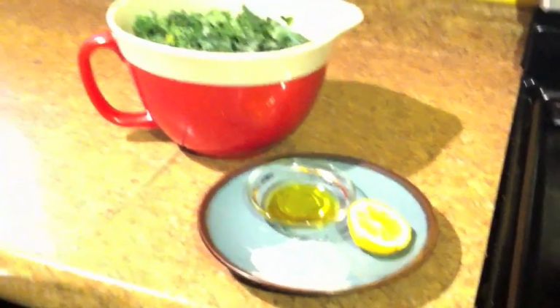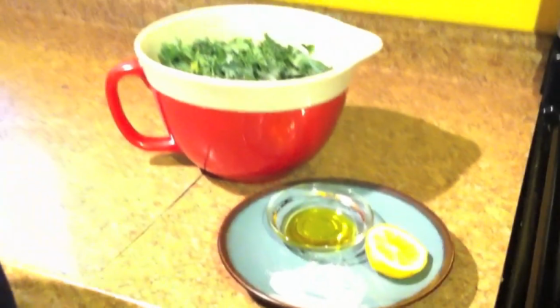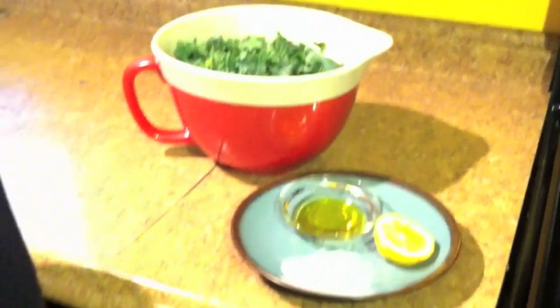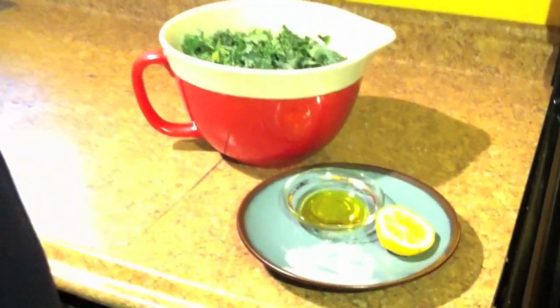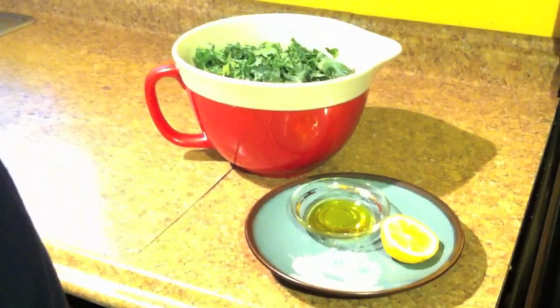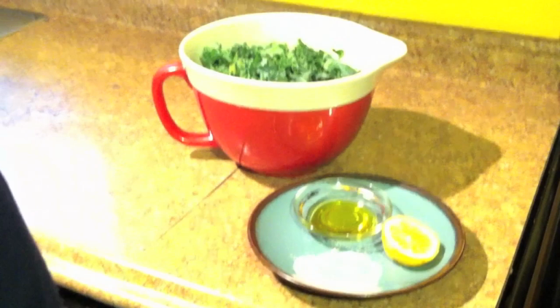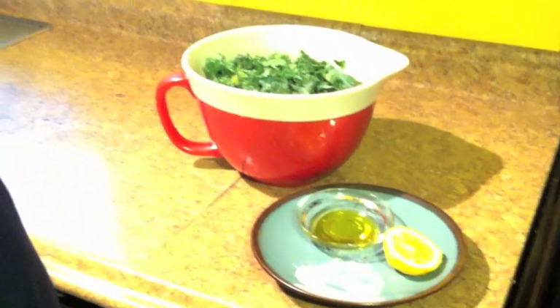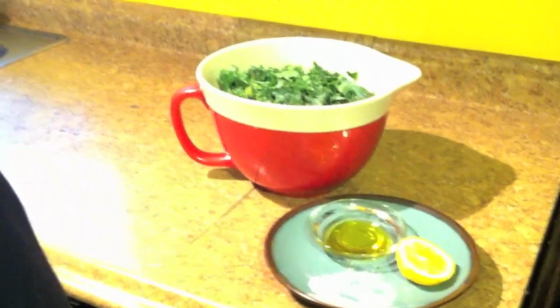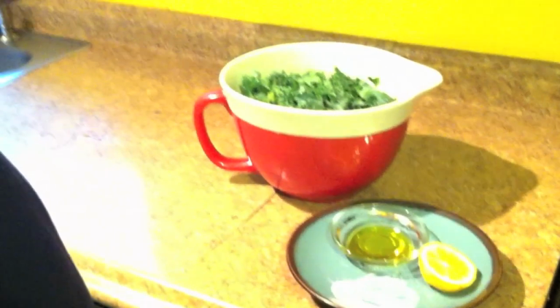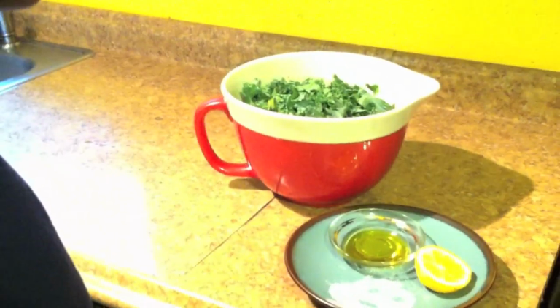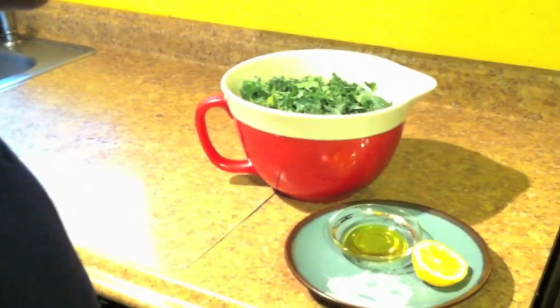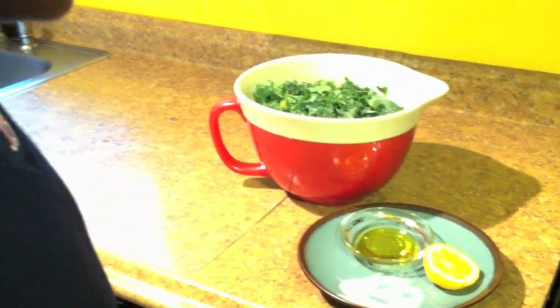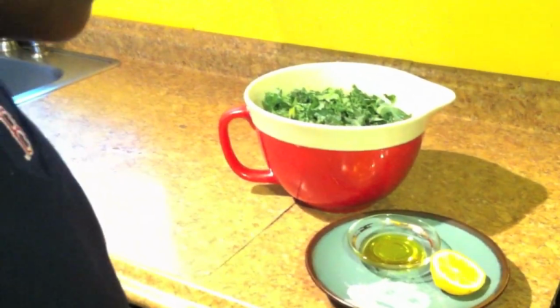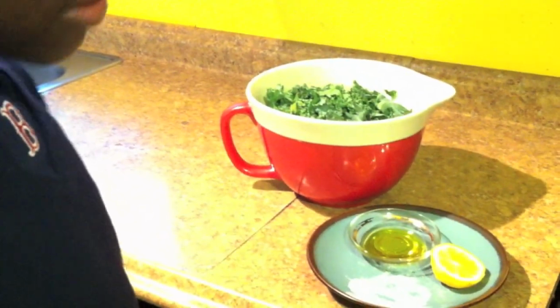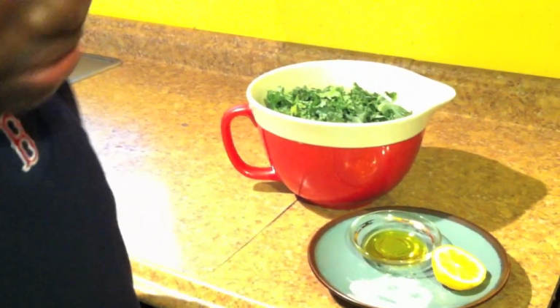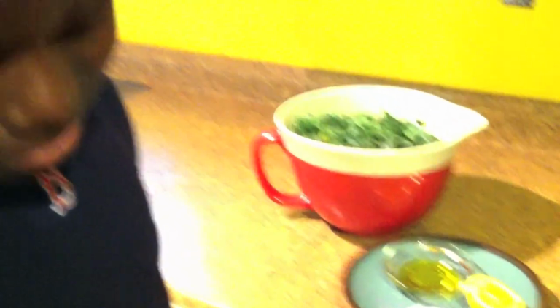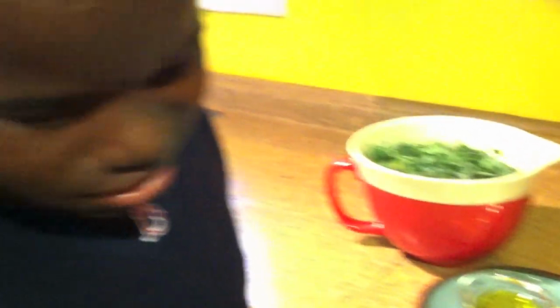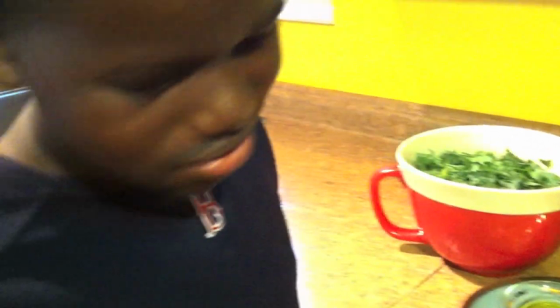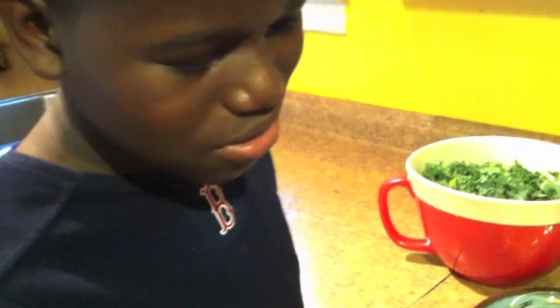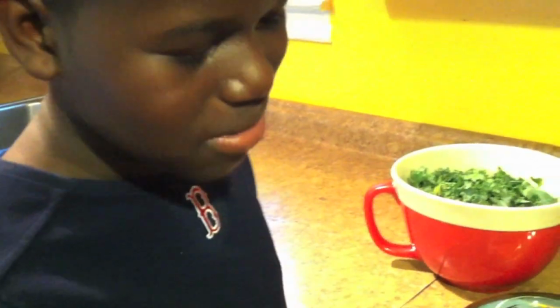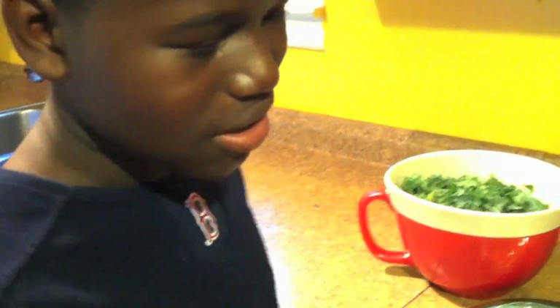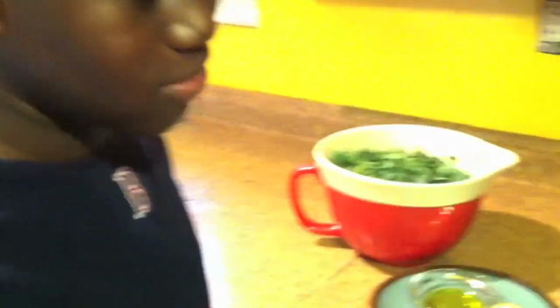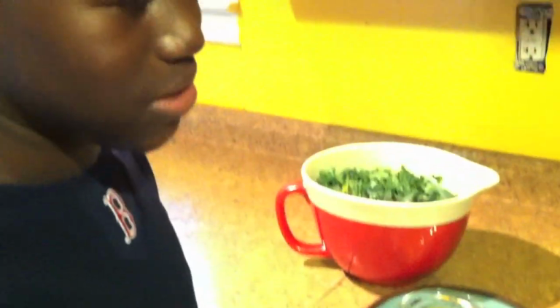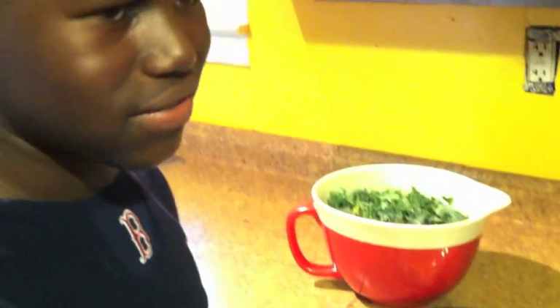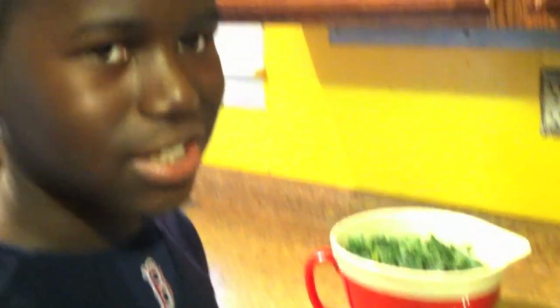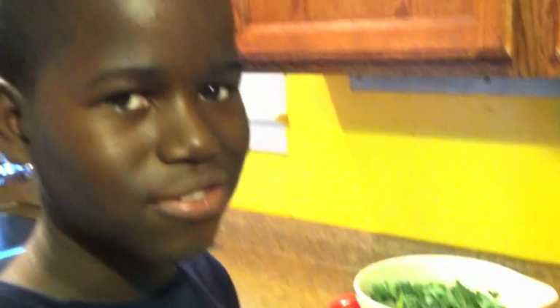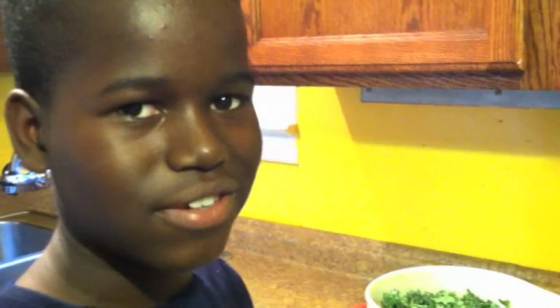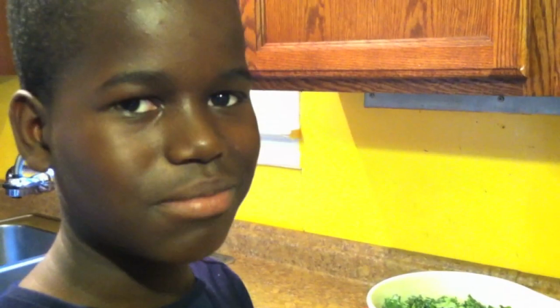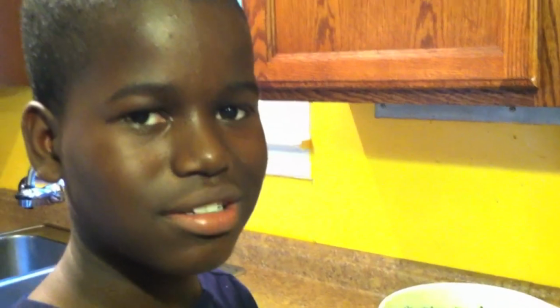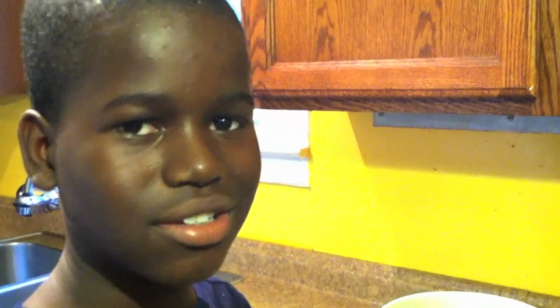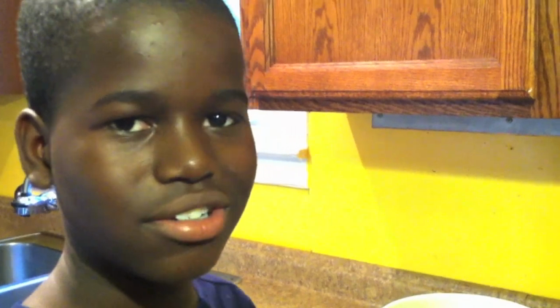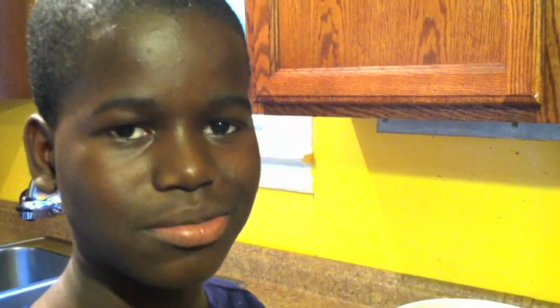And then you have to add them all inside a bowl. And then you put them in the oven, but you have to check it for five minutes until they're crispy.